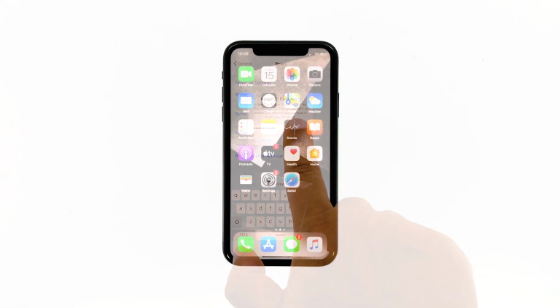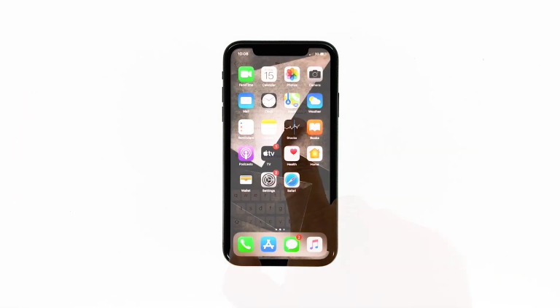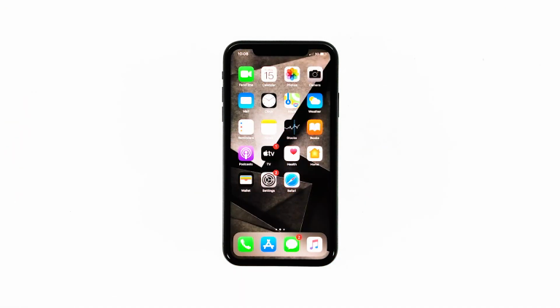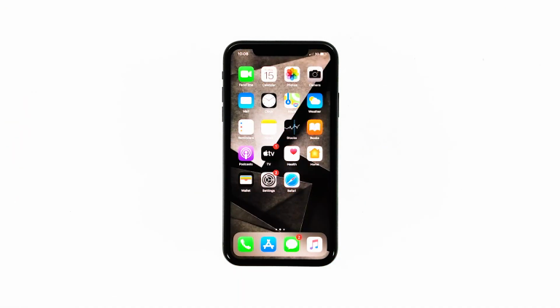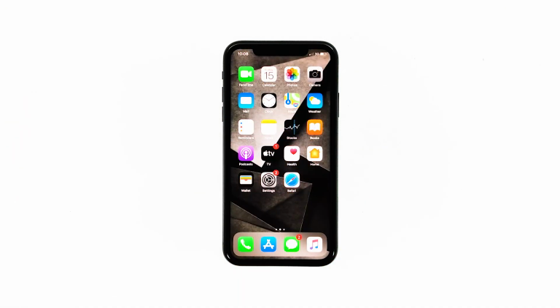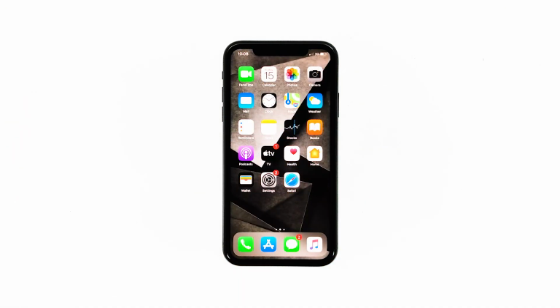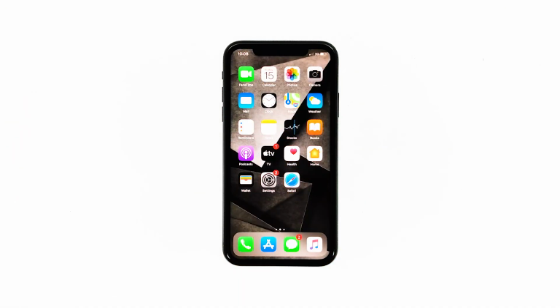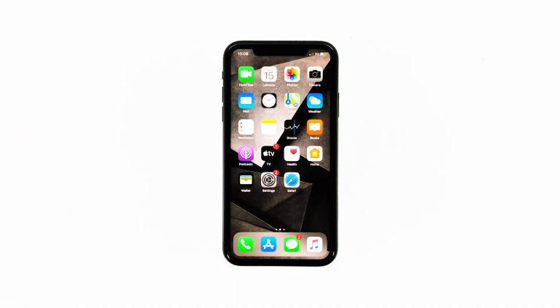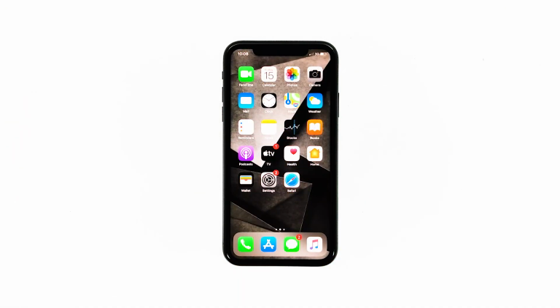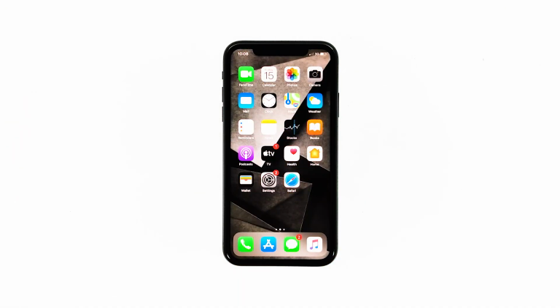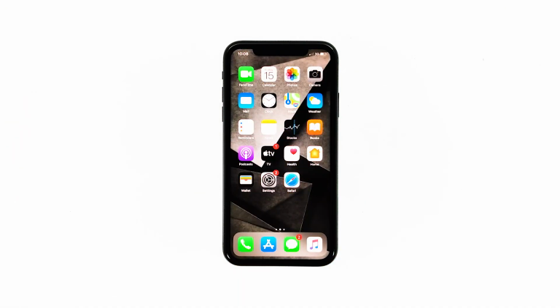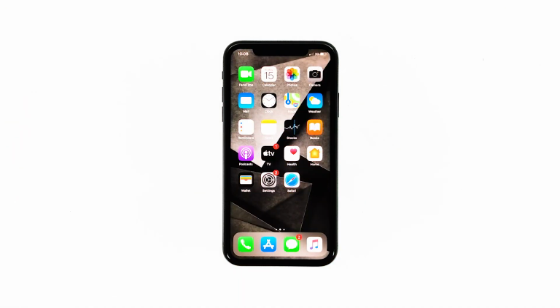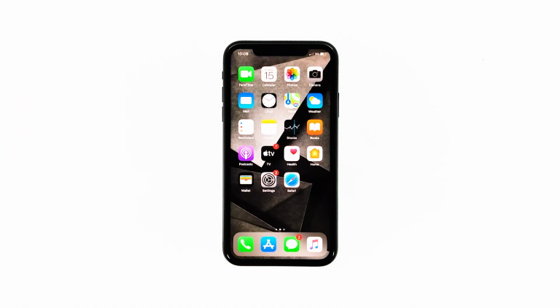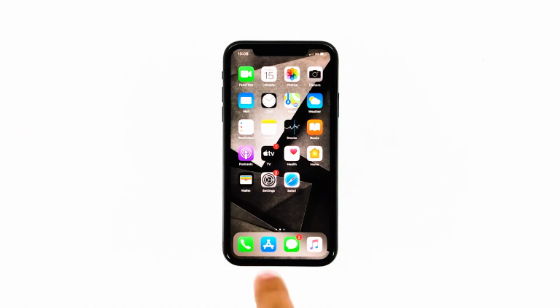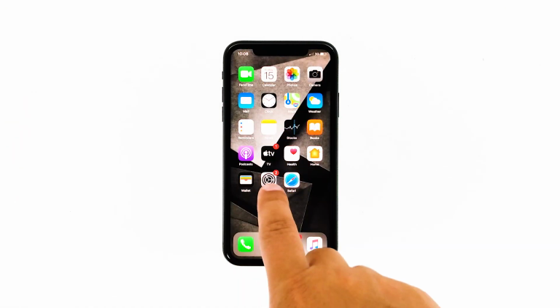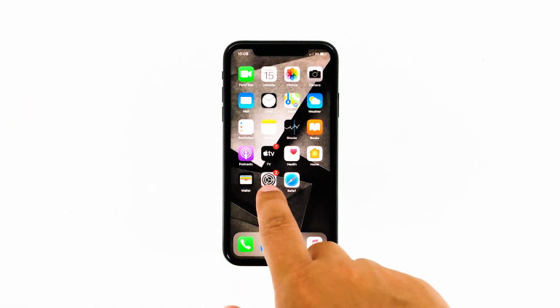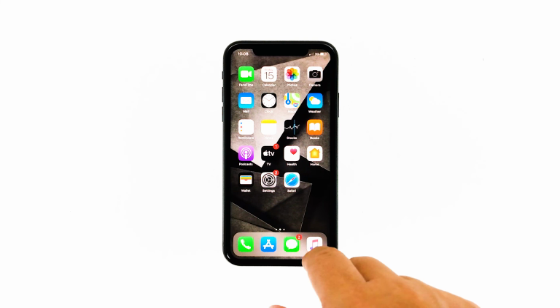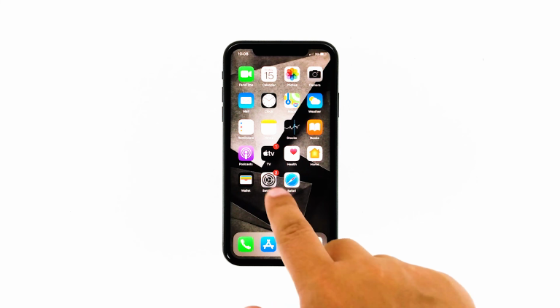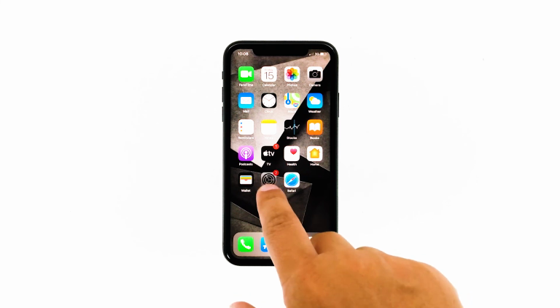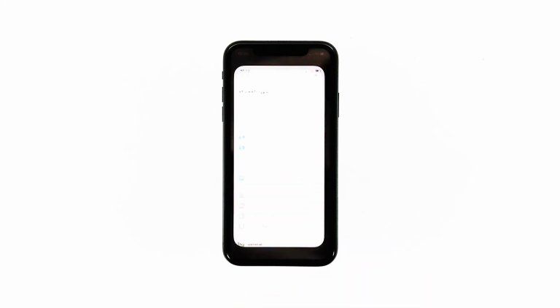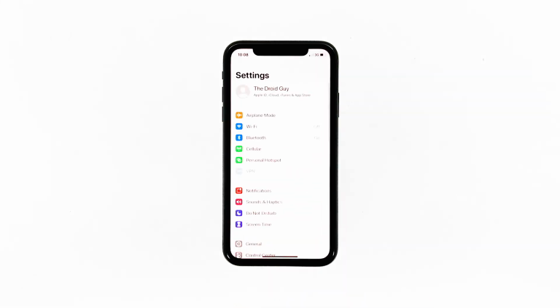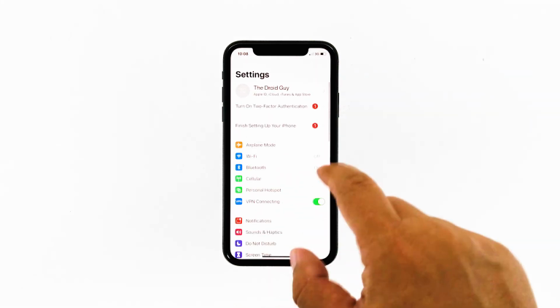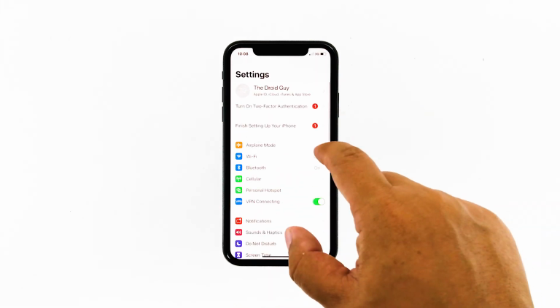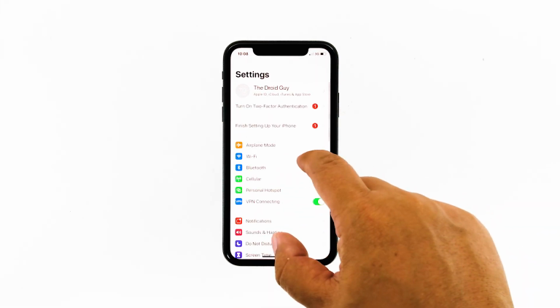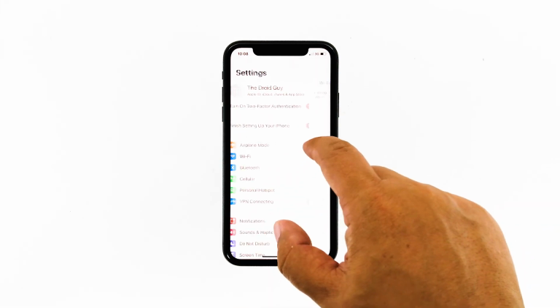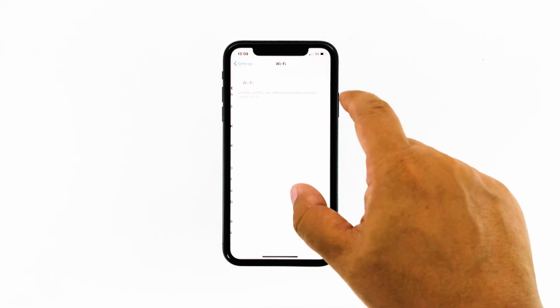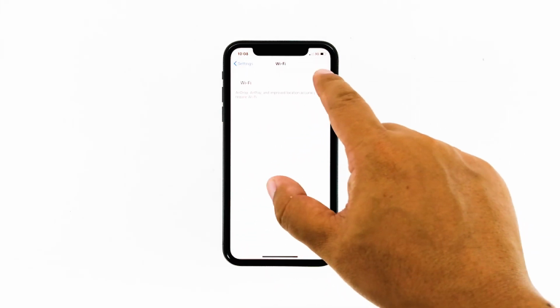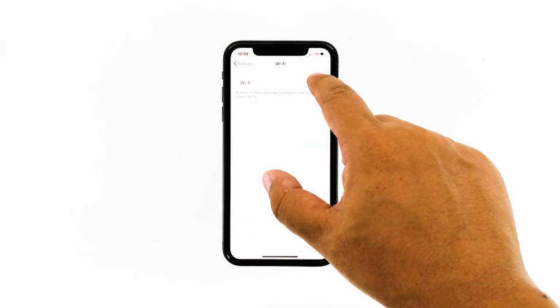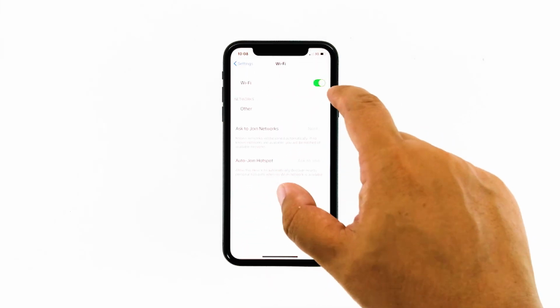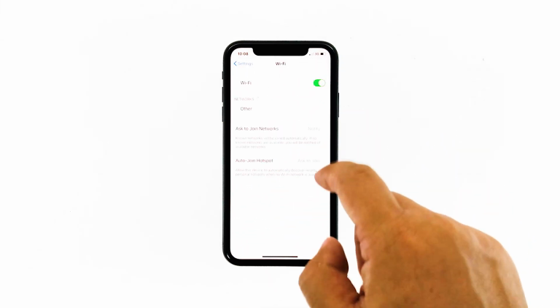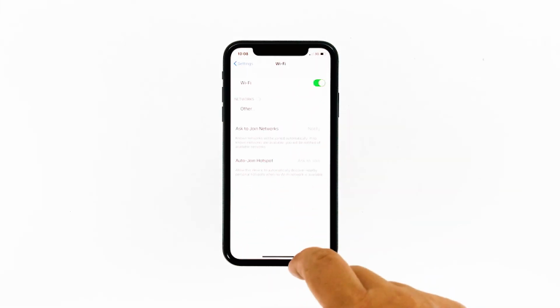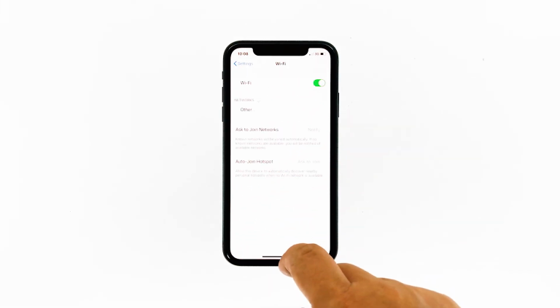Wait until your iPhone has finished the reset, and then set it up as a new device. I hope that this simple troubleshooting guide has been helpful.